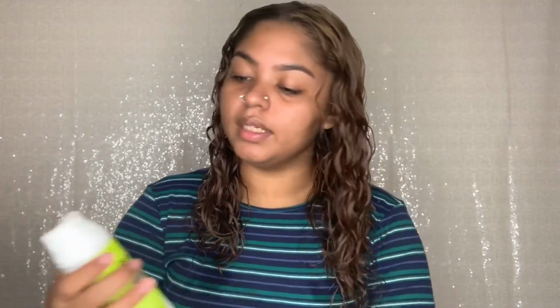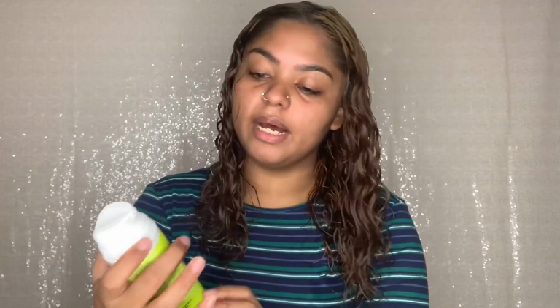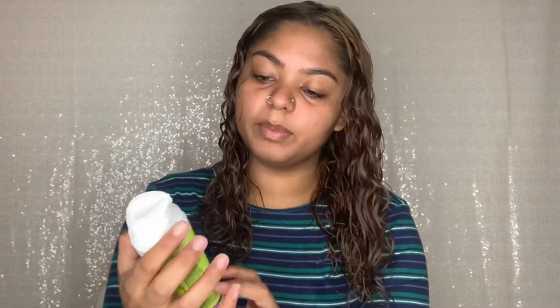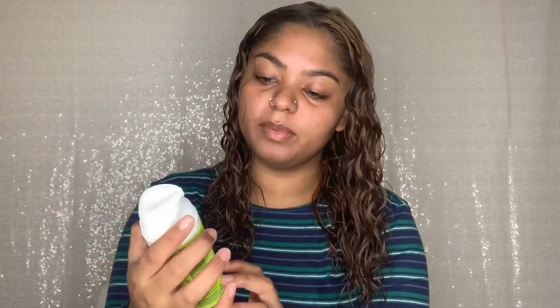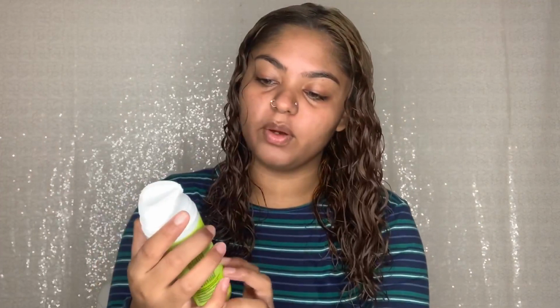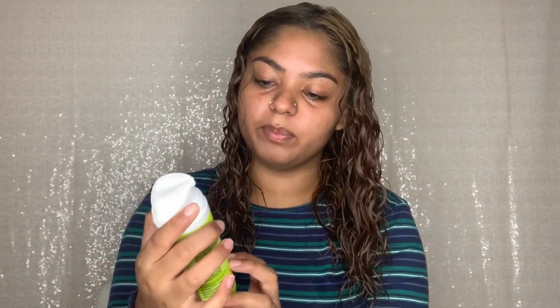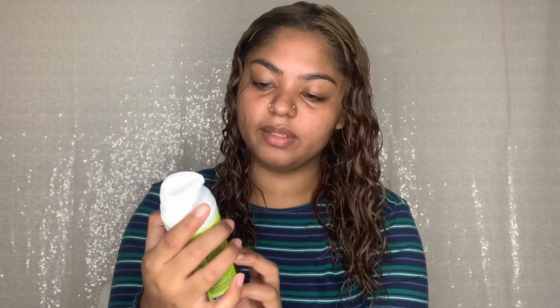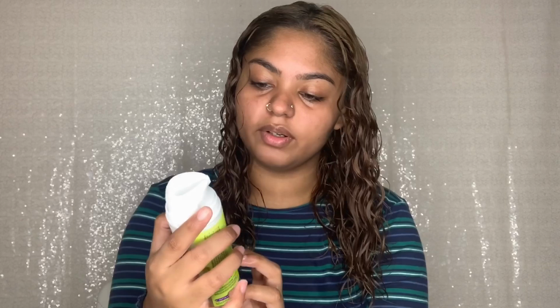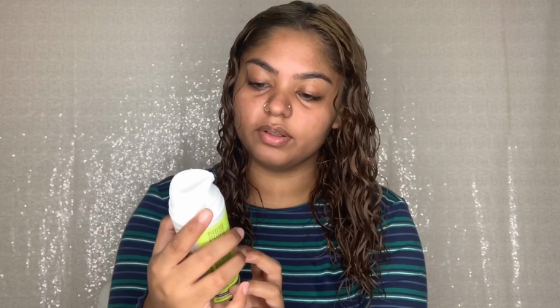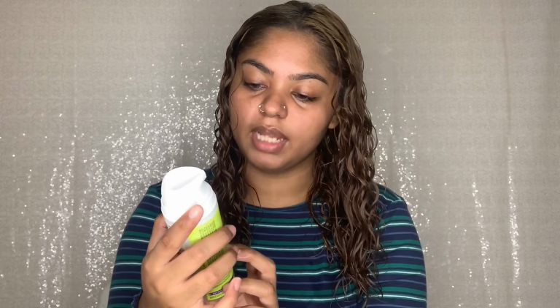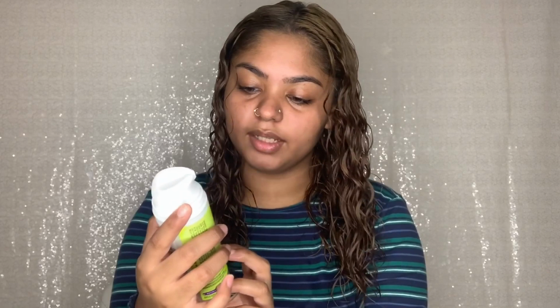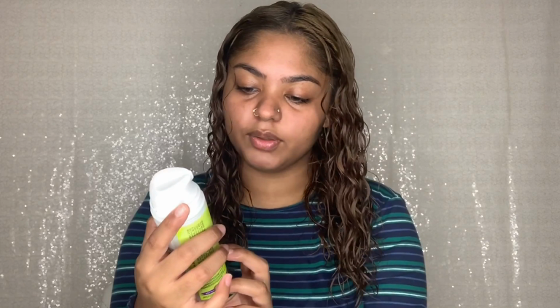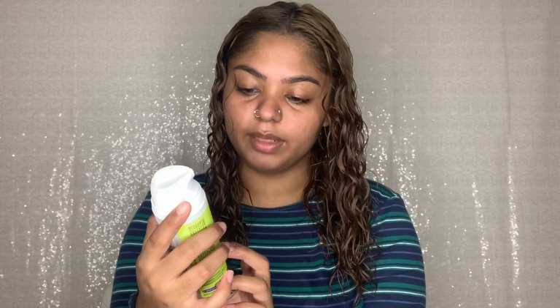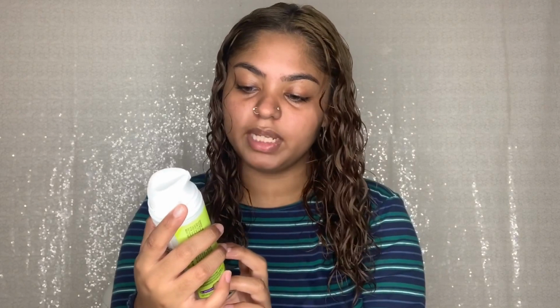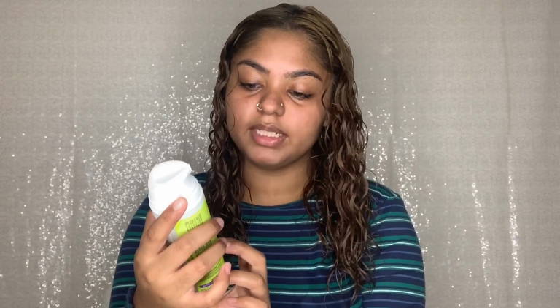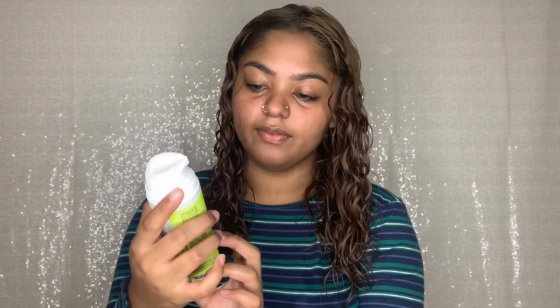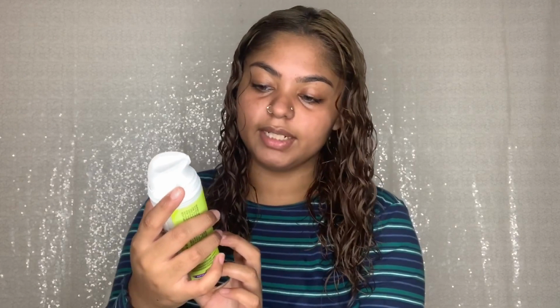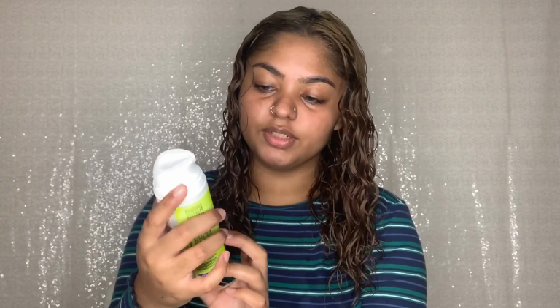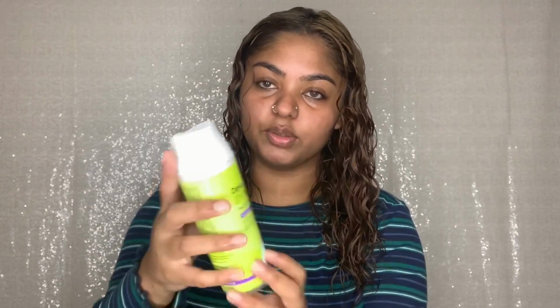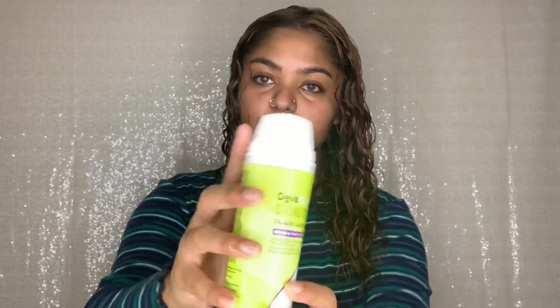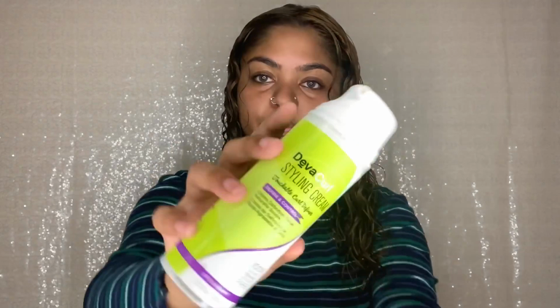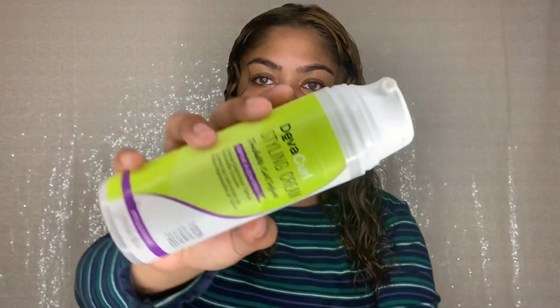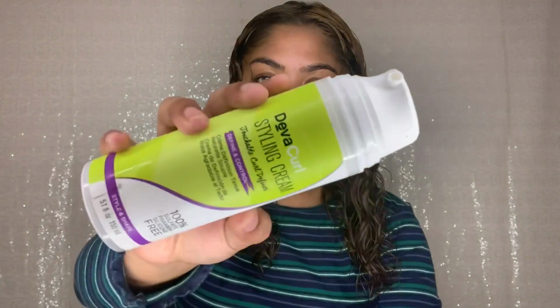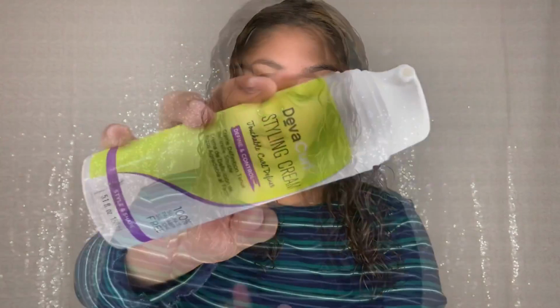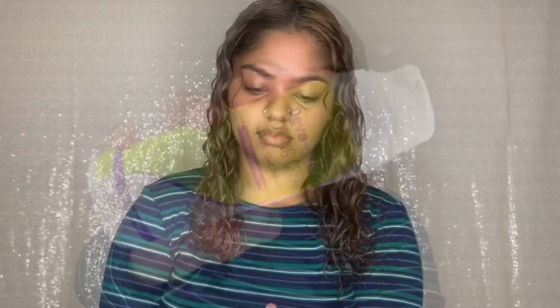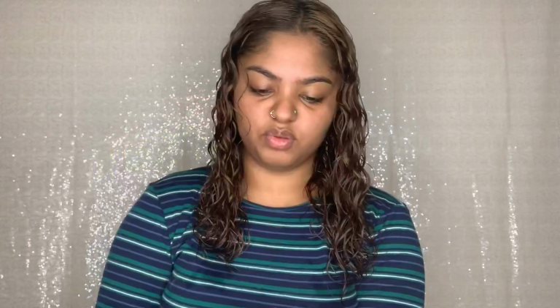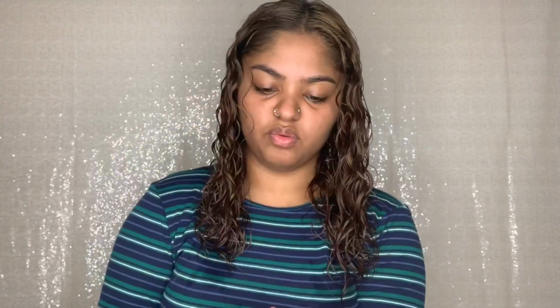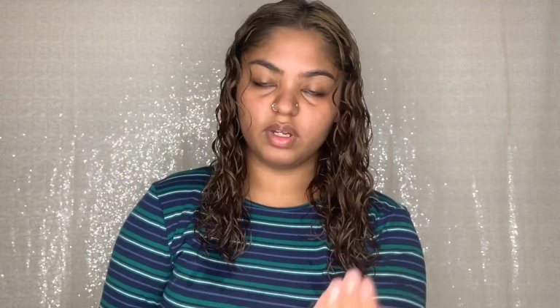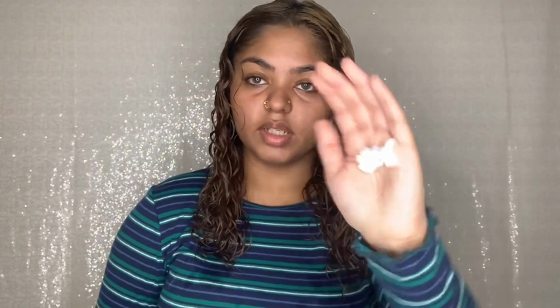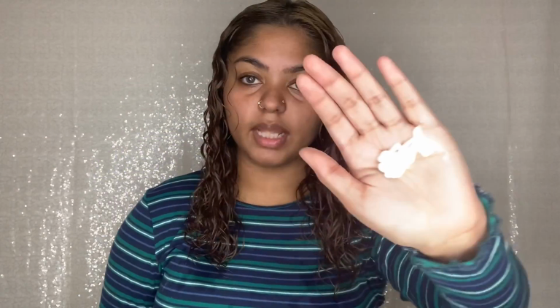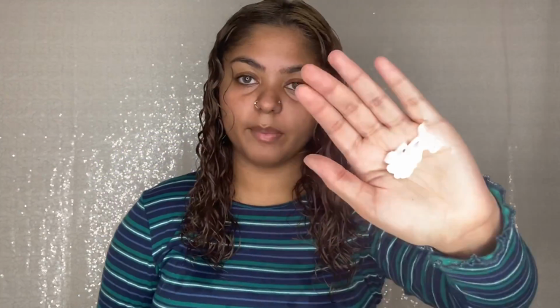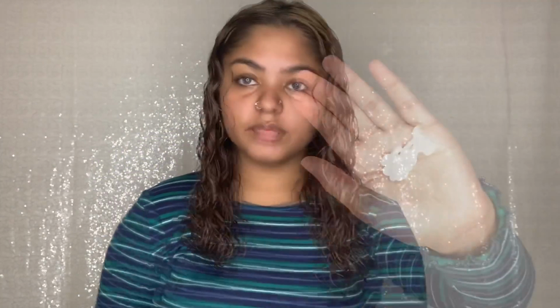Now I'm going to be going with my DevaCurl Styling Cream, Define and Control. I took that much.